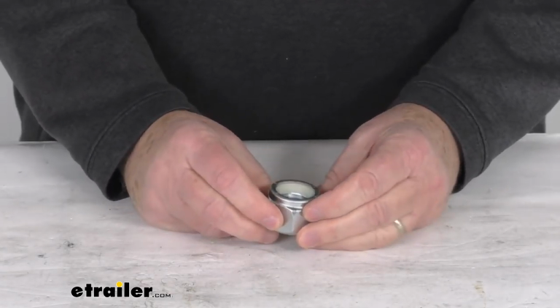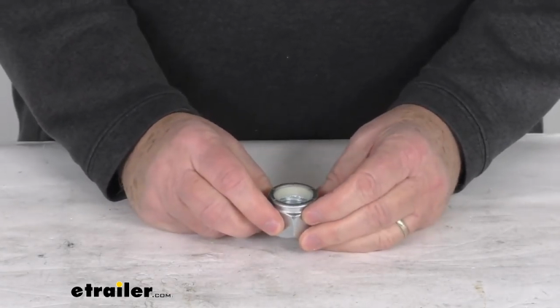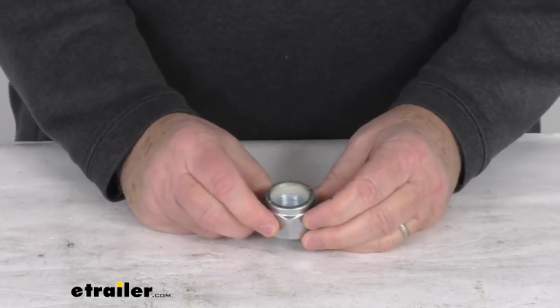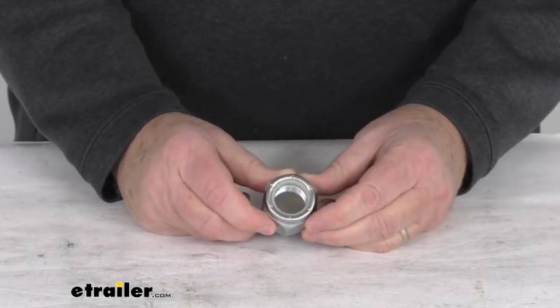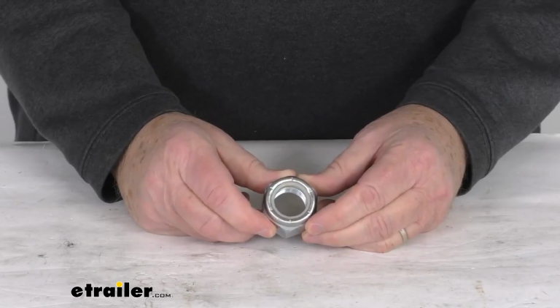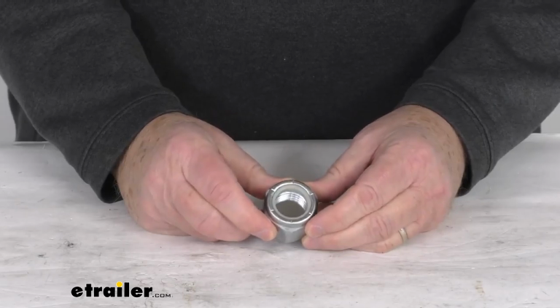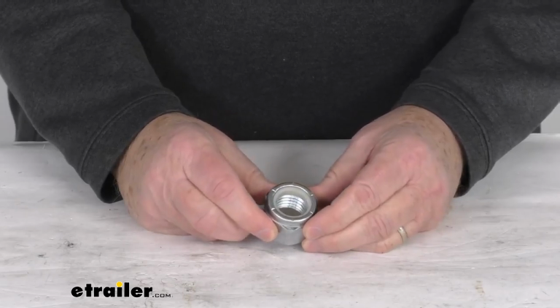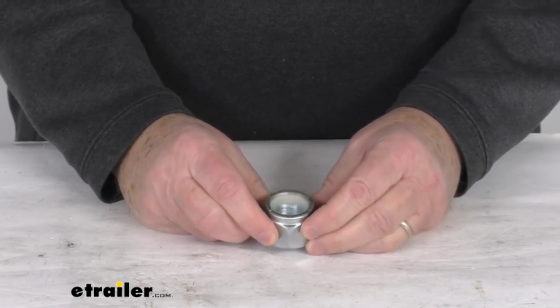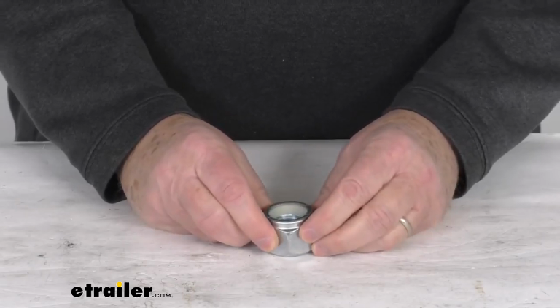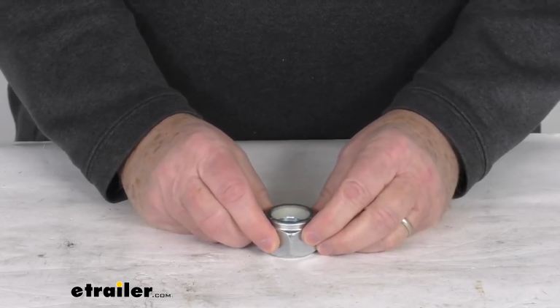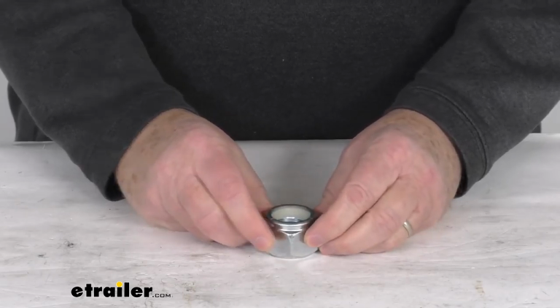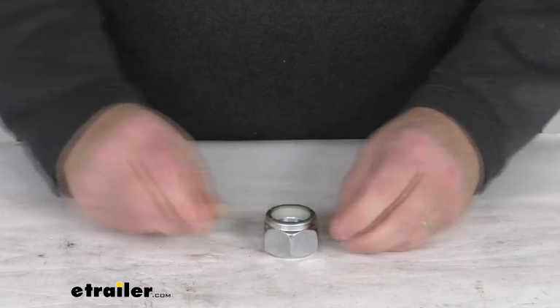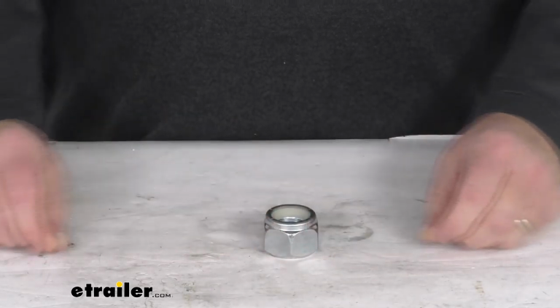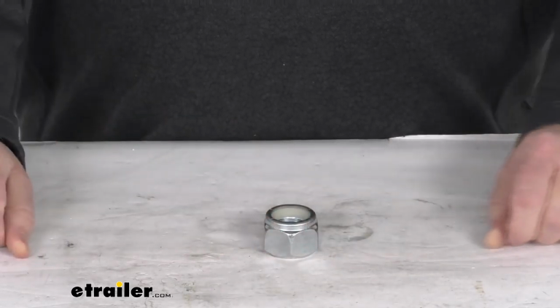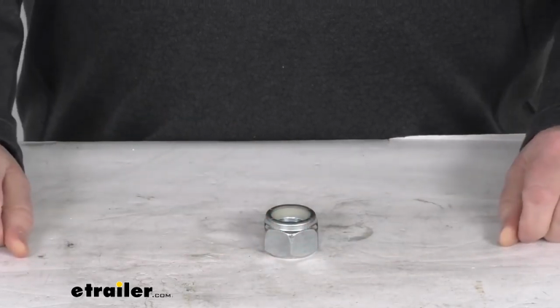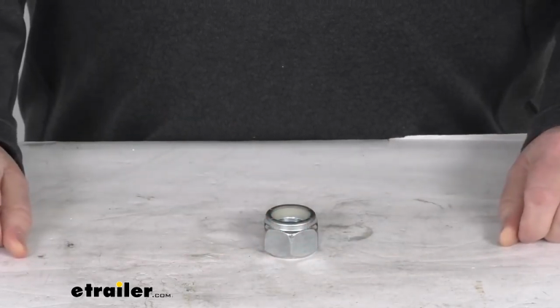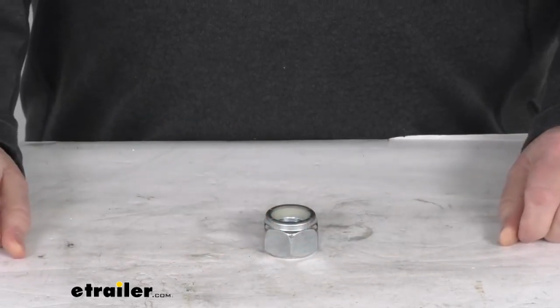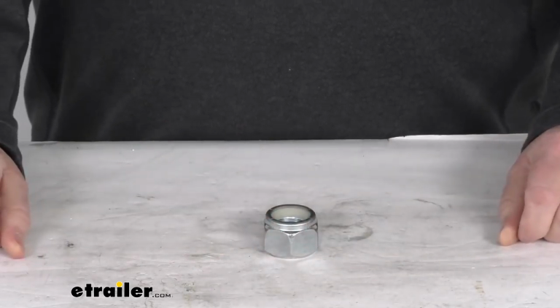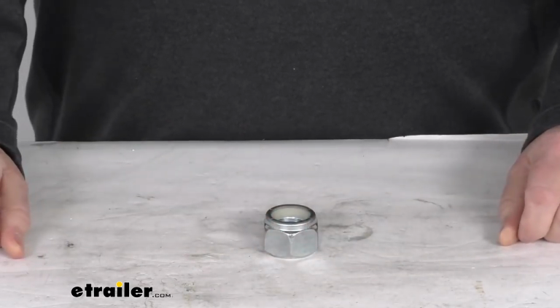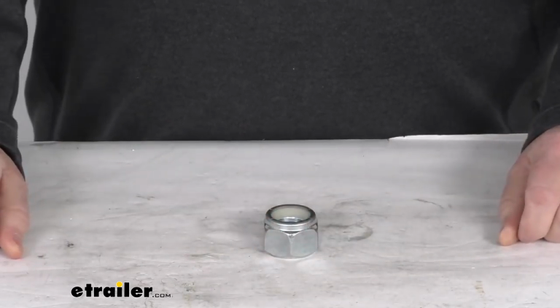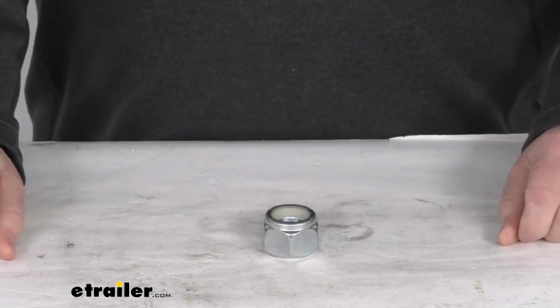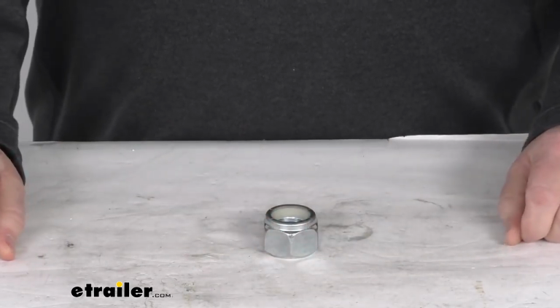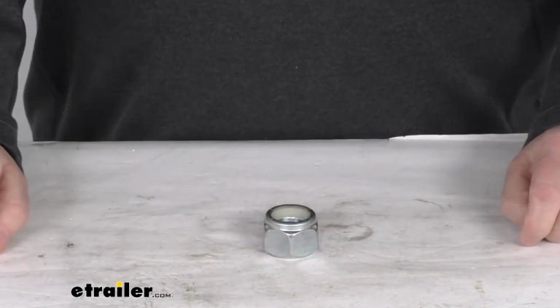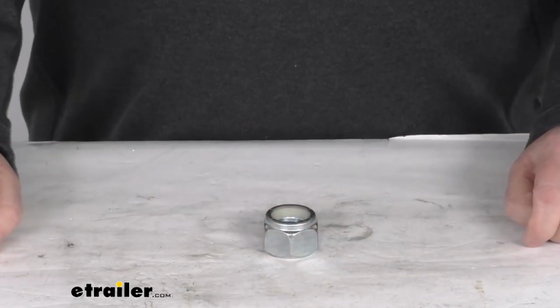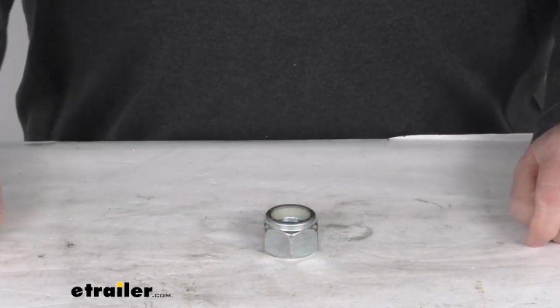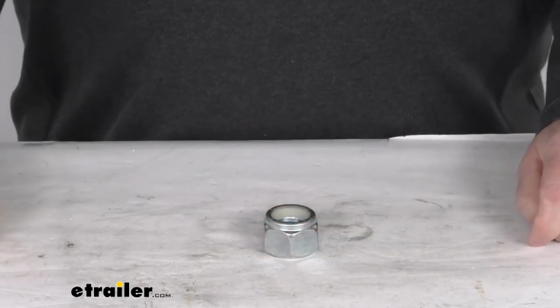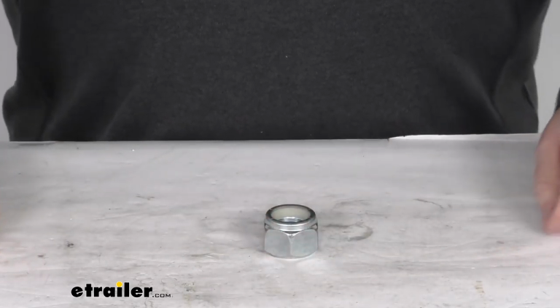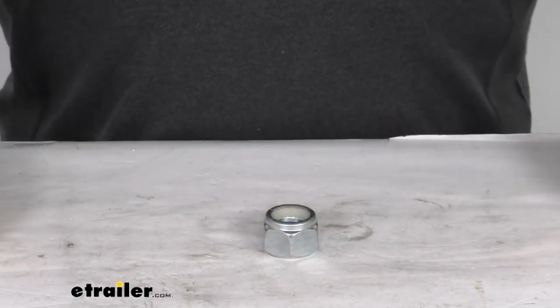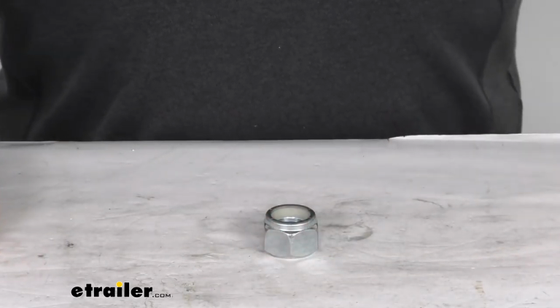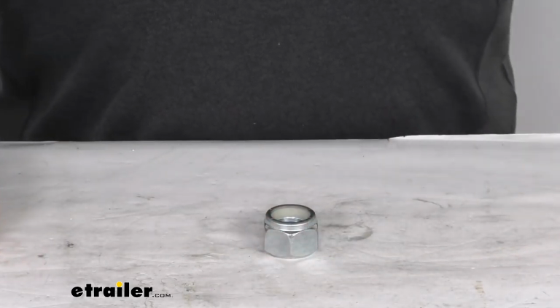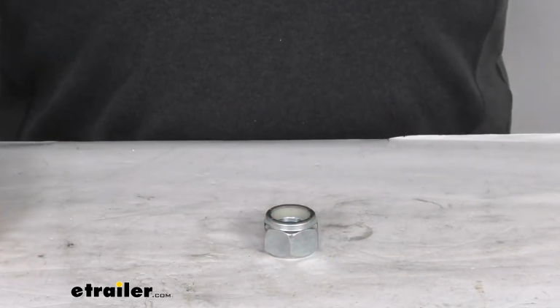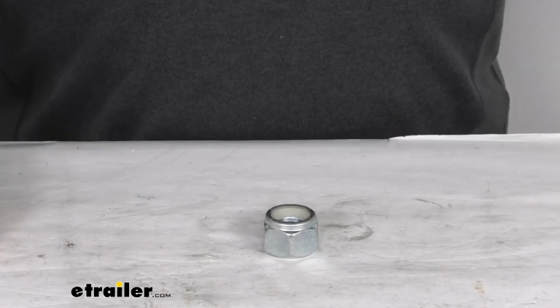But that should do it for the review on the zinc plated nylon lock nut for the one inch diameter suspension bolts.